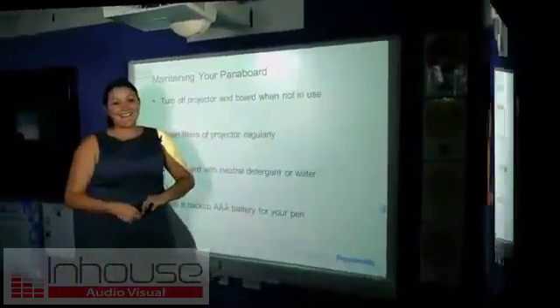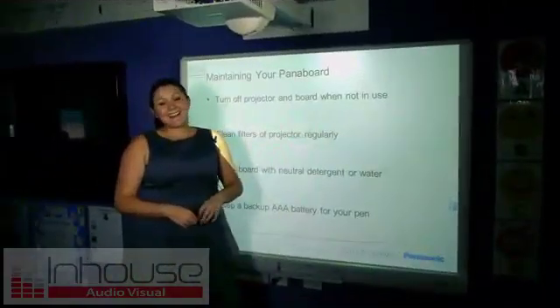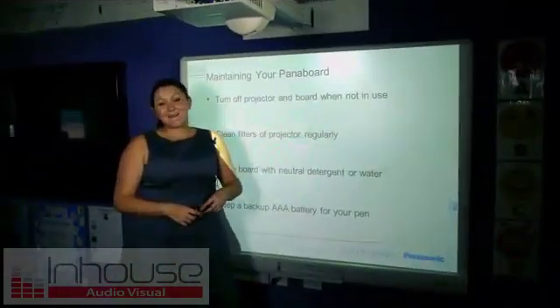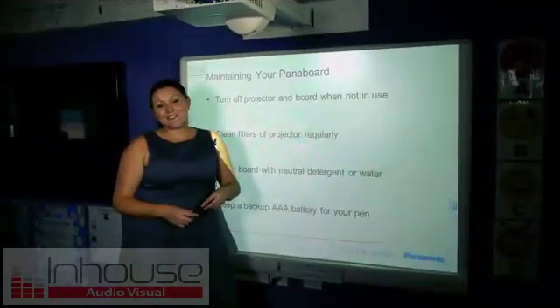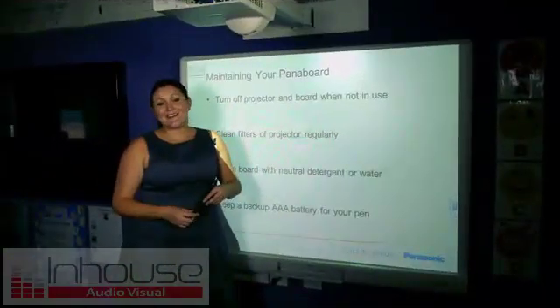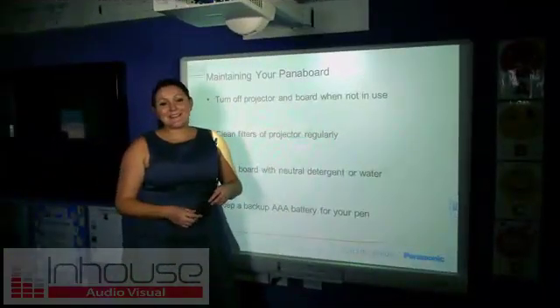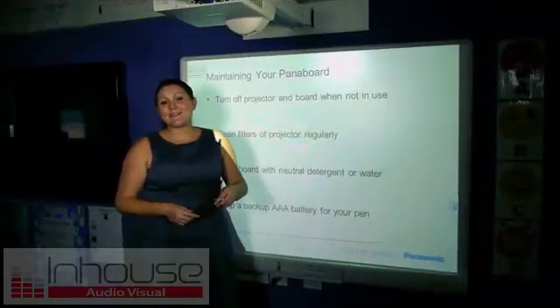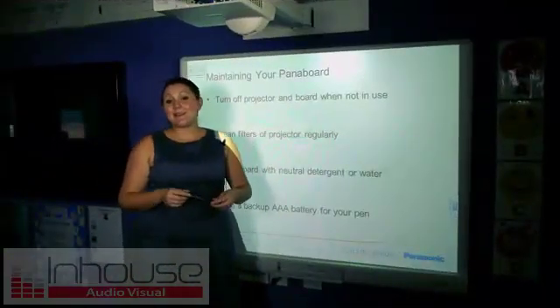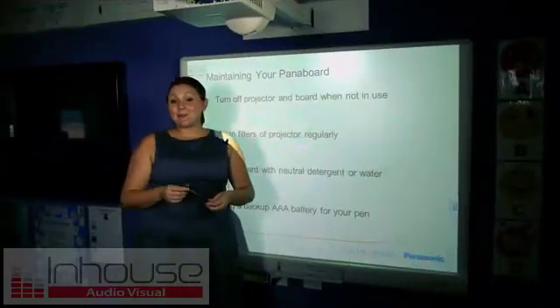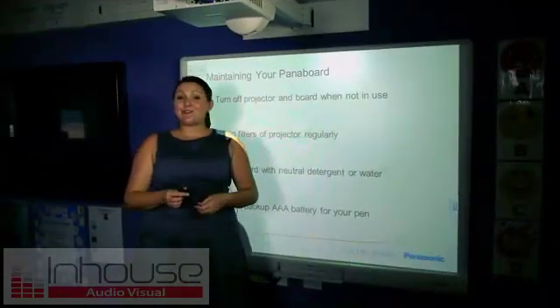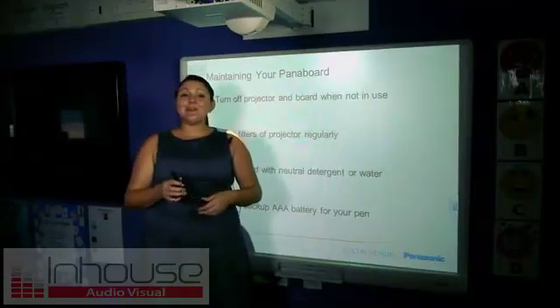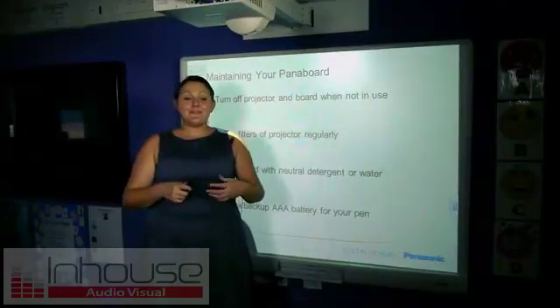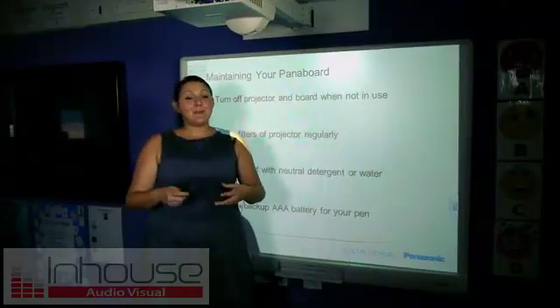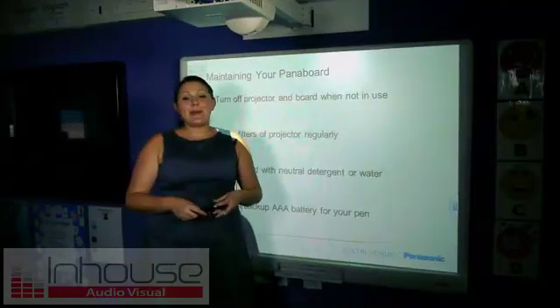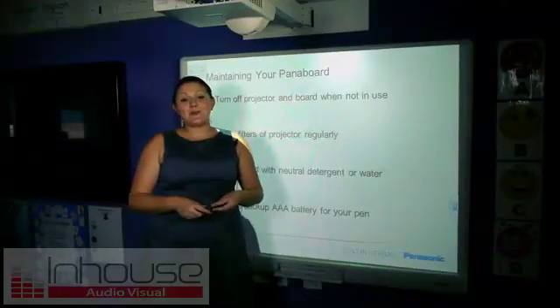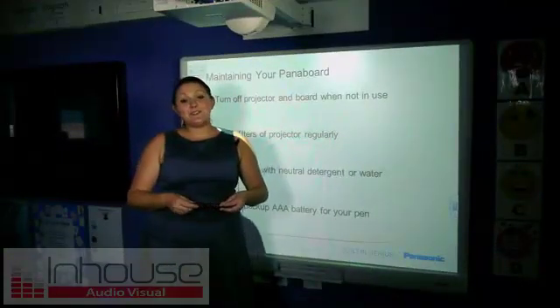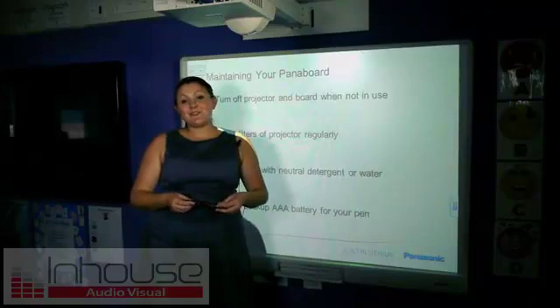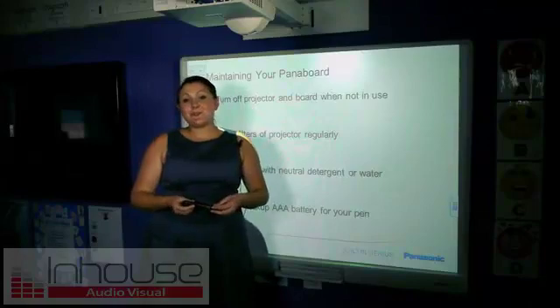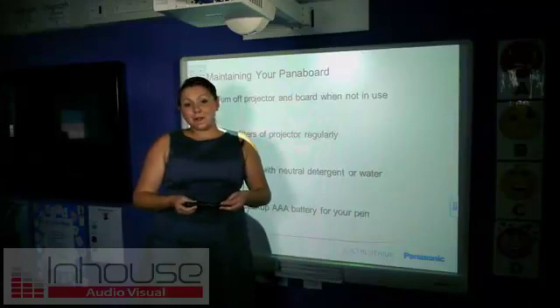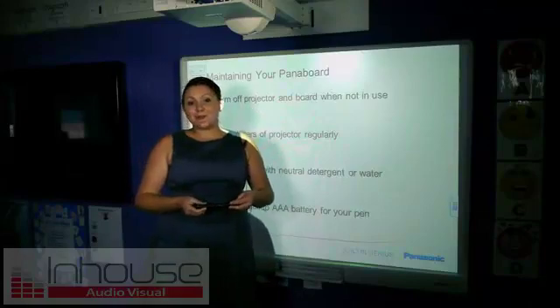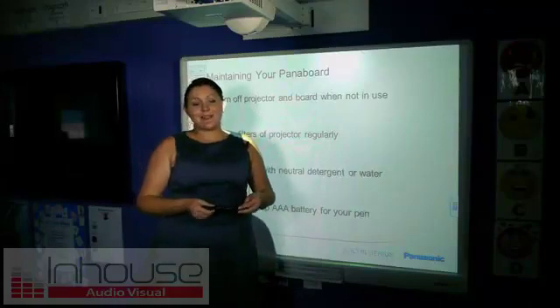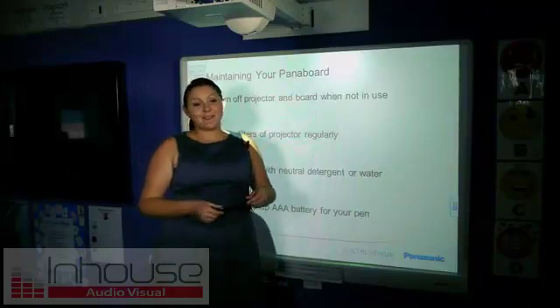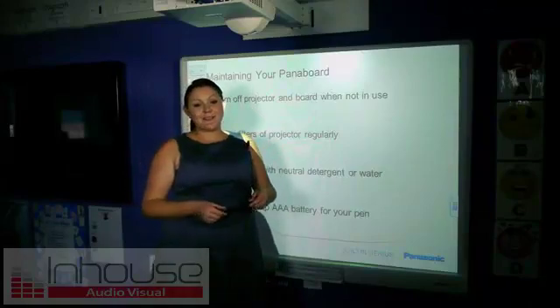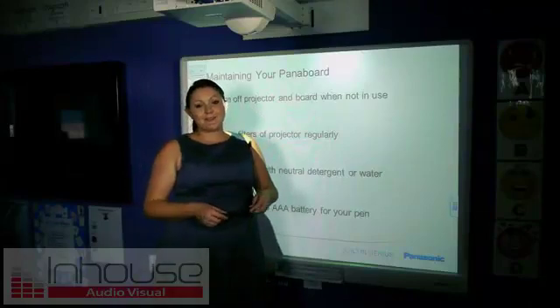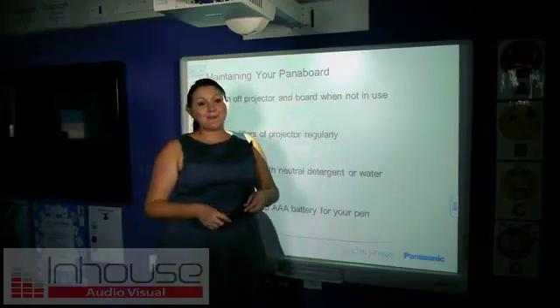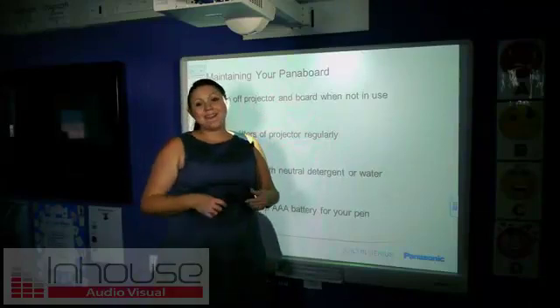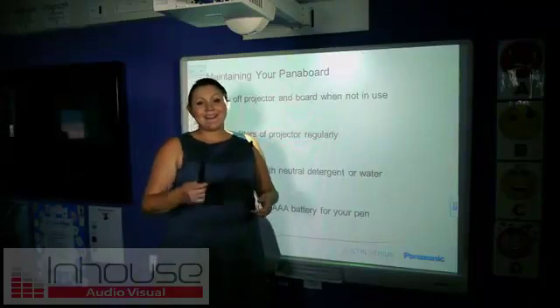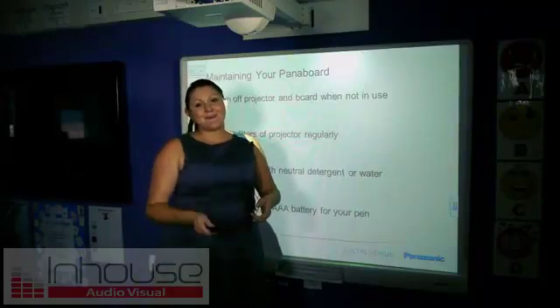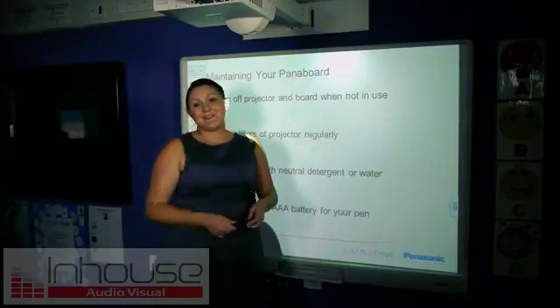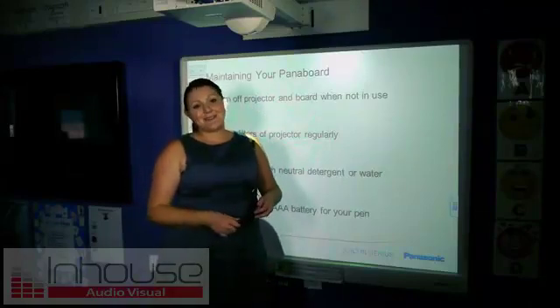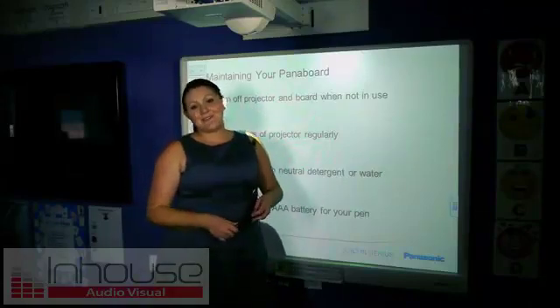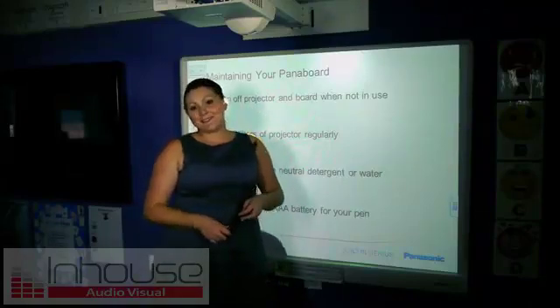I hope this training clip has helped you feel empowered to use your panel board in your classroom. I wish you the best of luck.